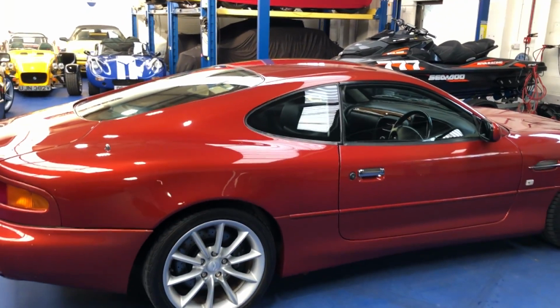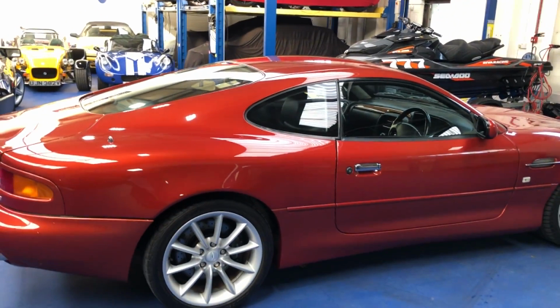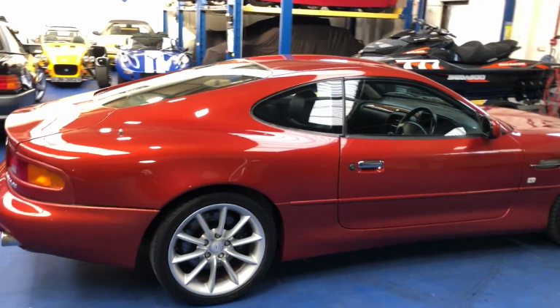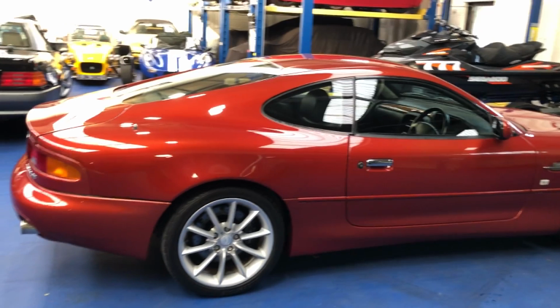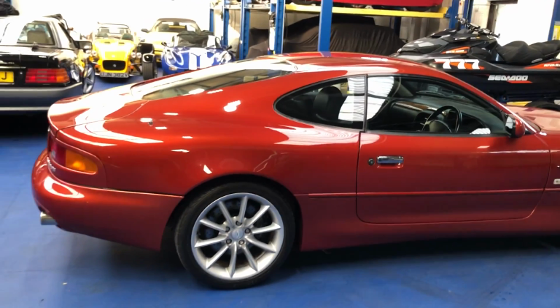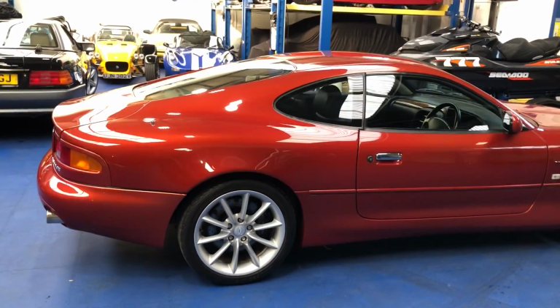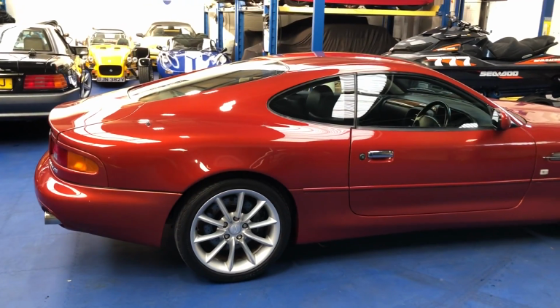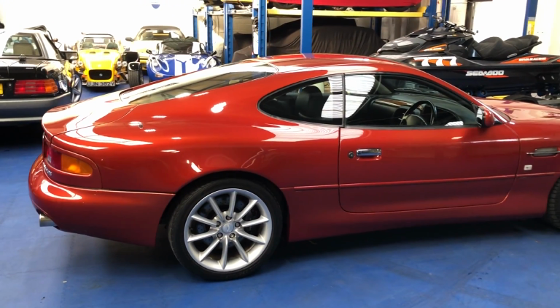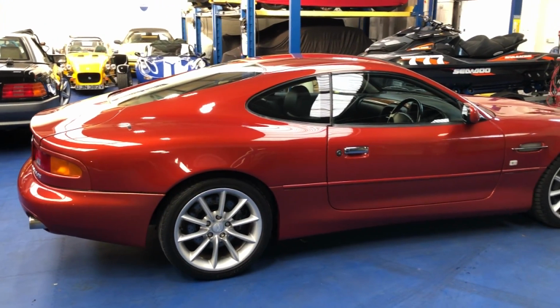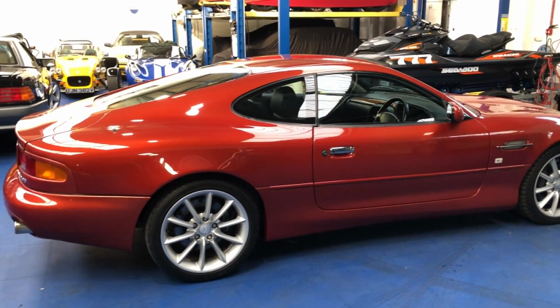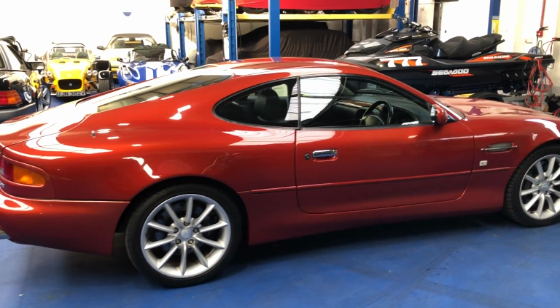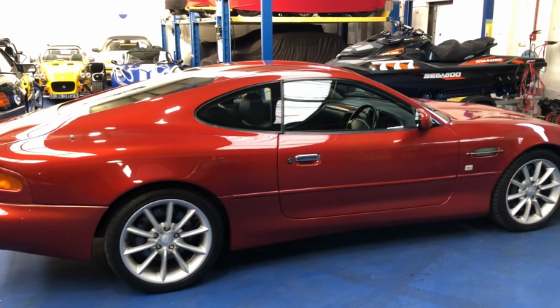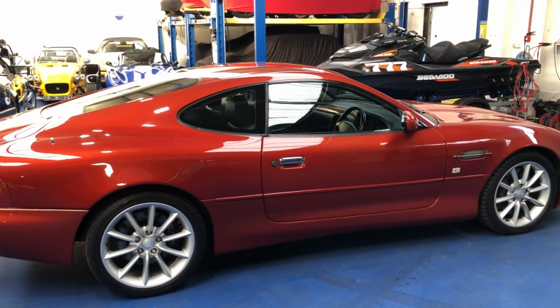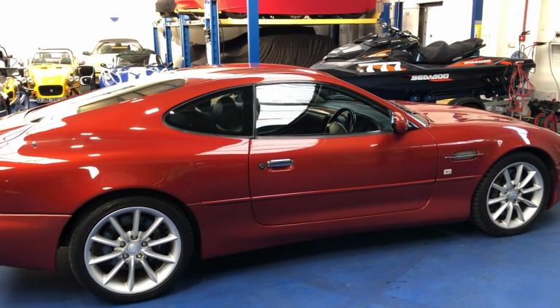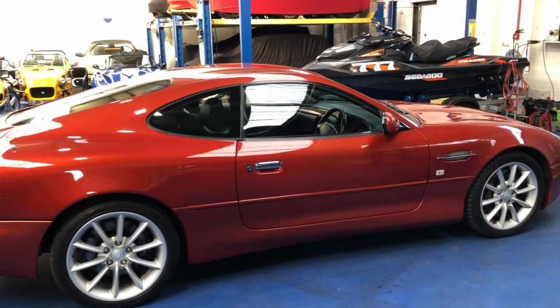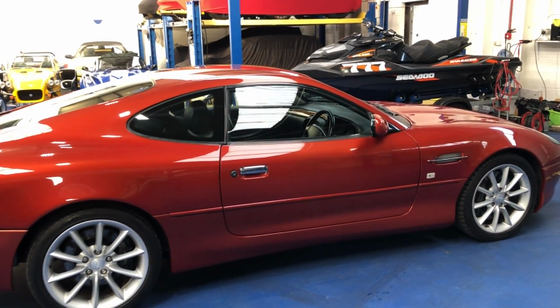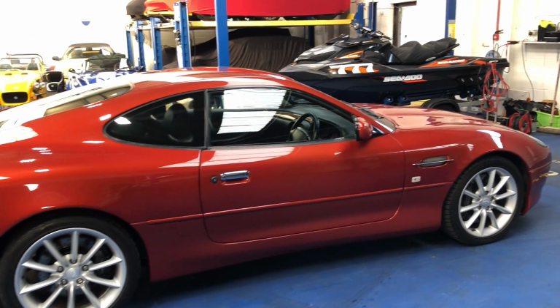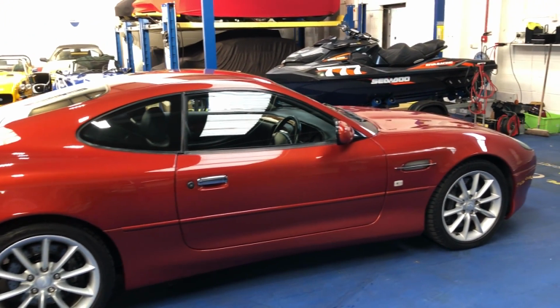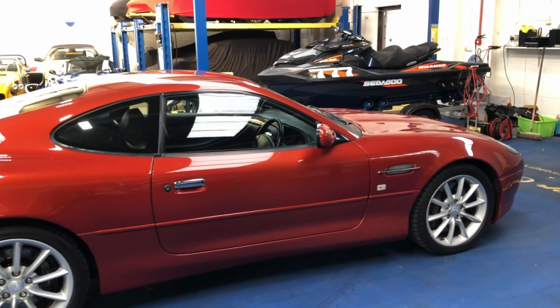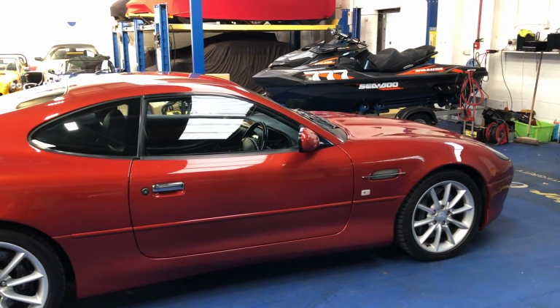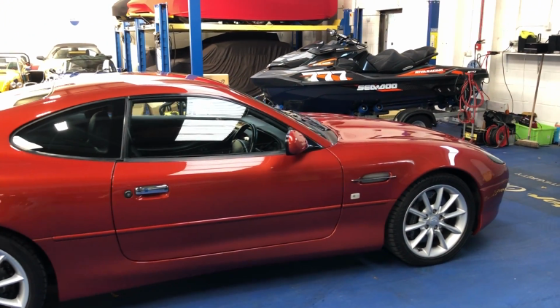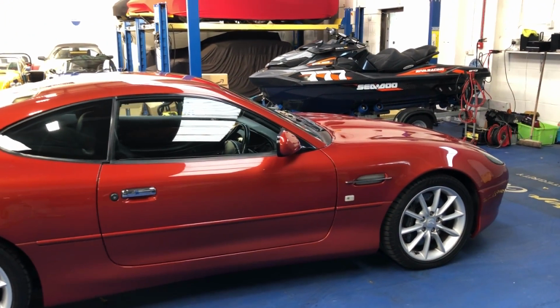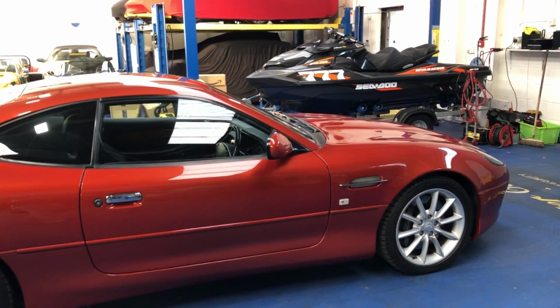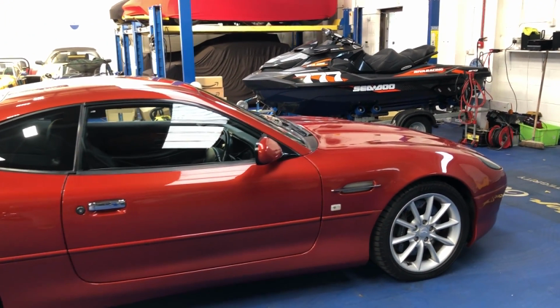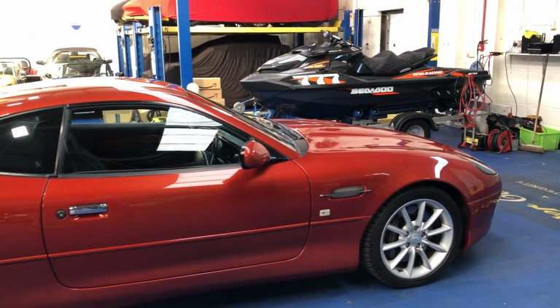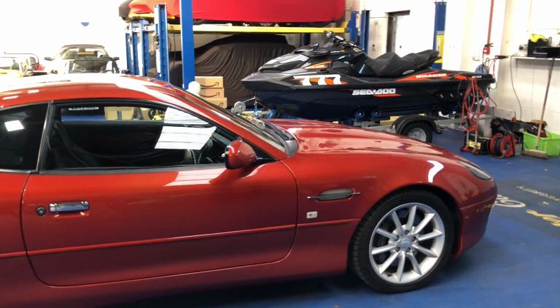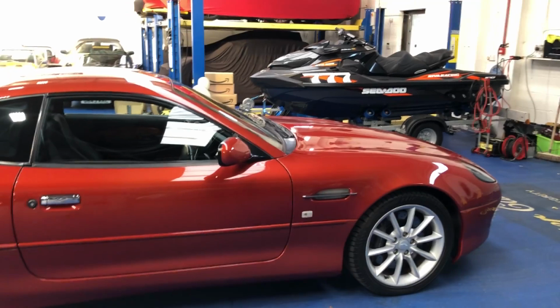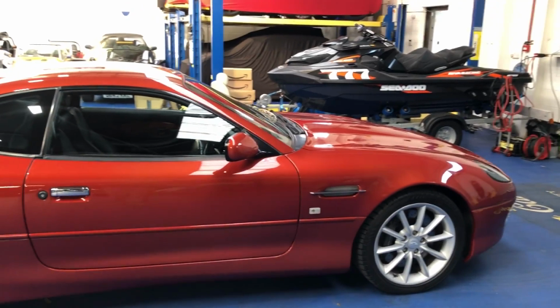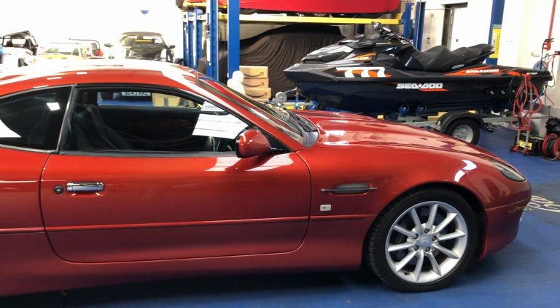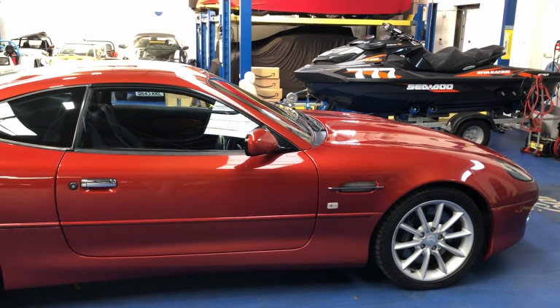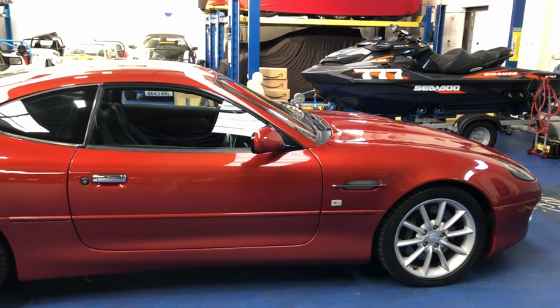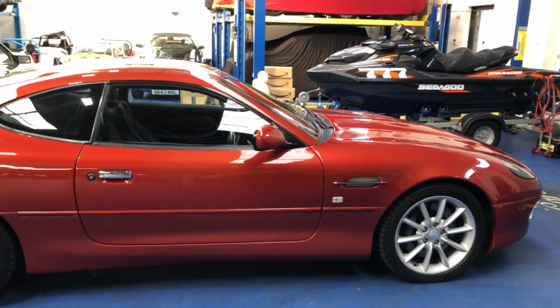And numerous invoicing for works carried out throughout the car's history. Down the off side now — again, as you can see, in absolutely beautiful condition.